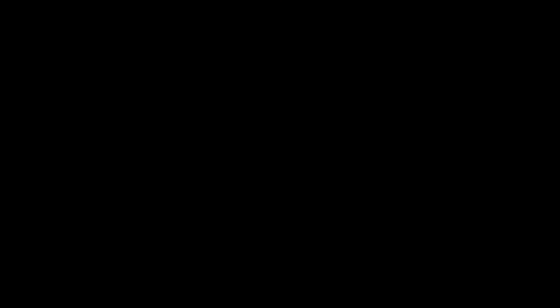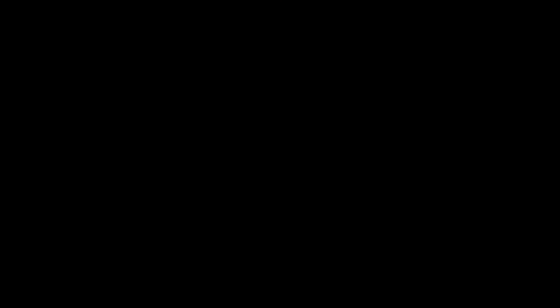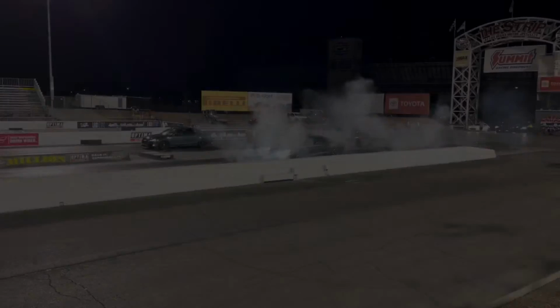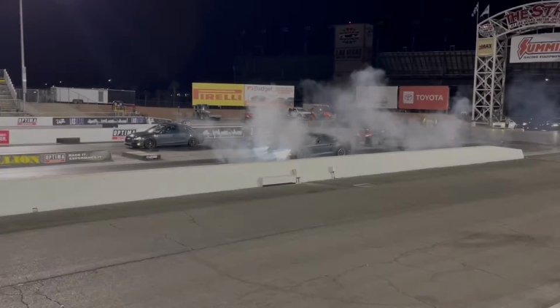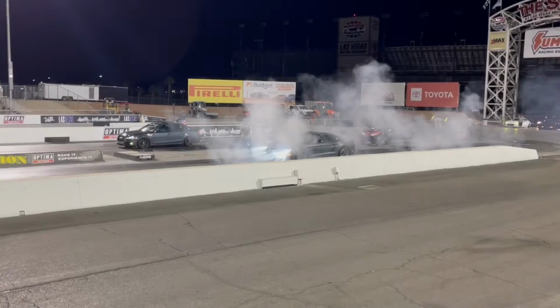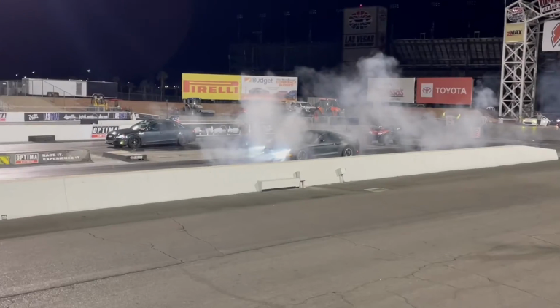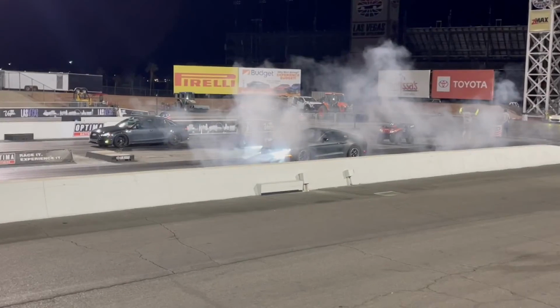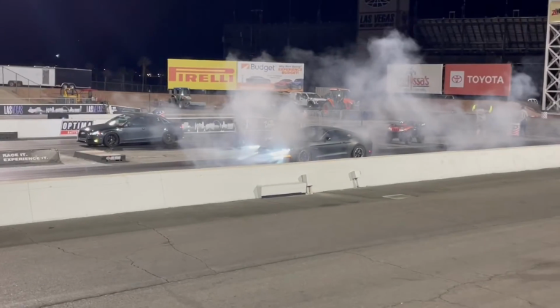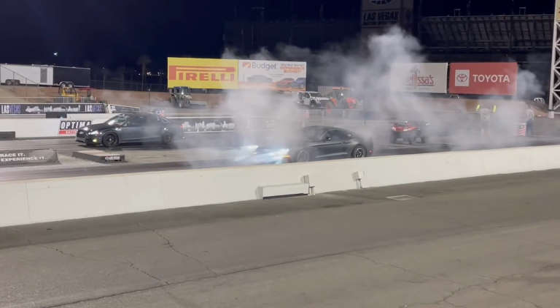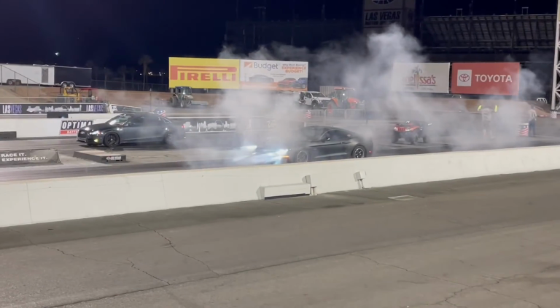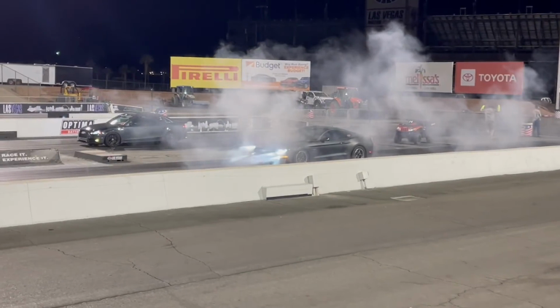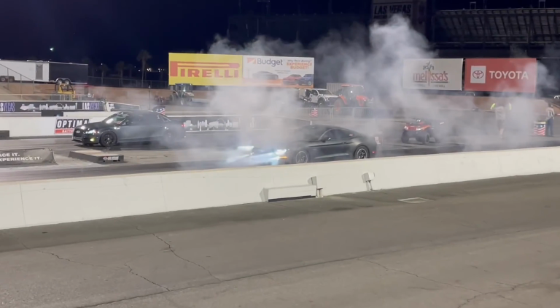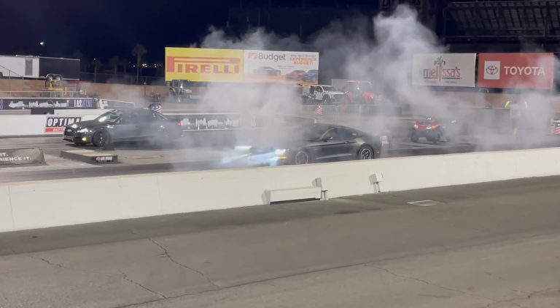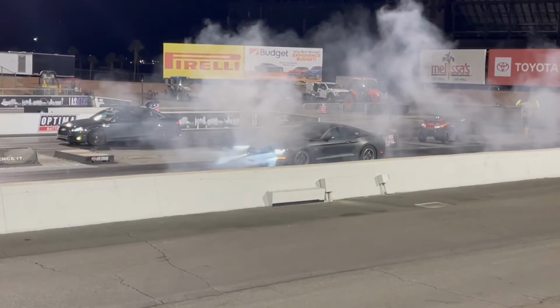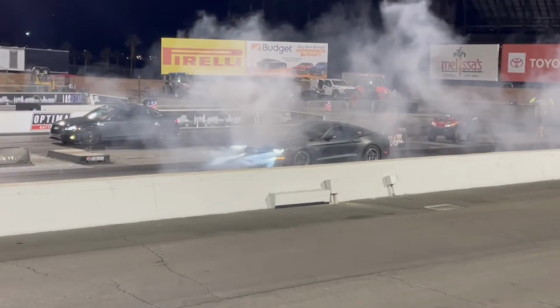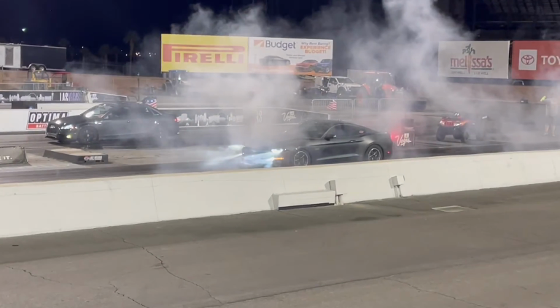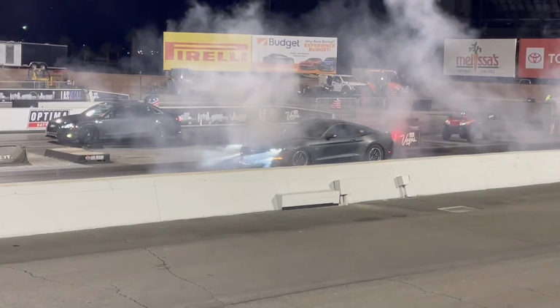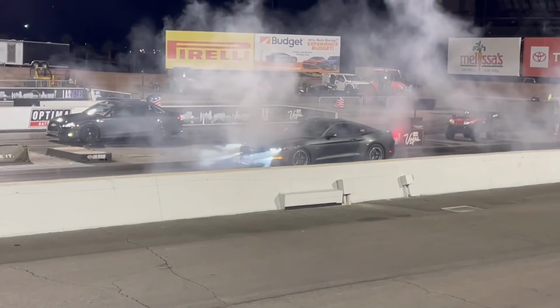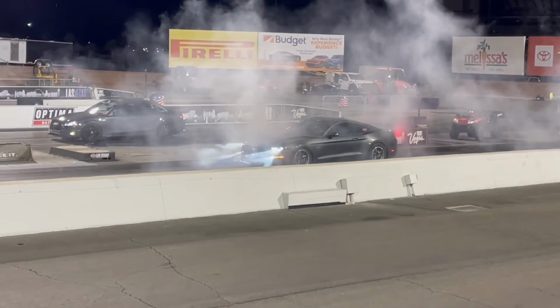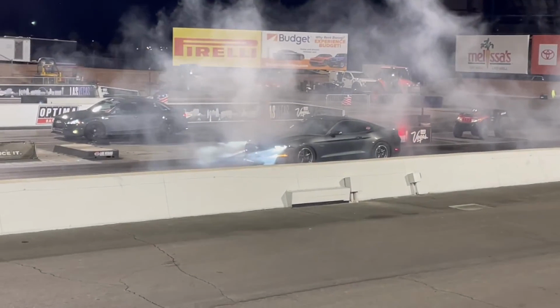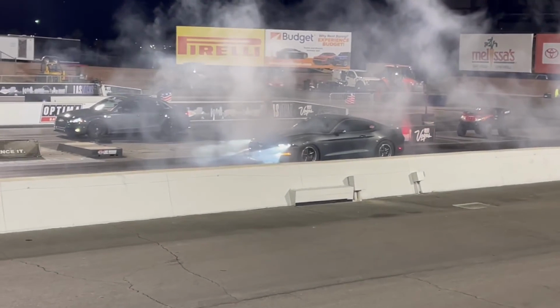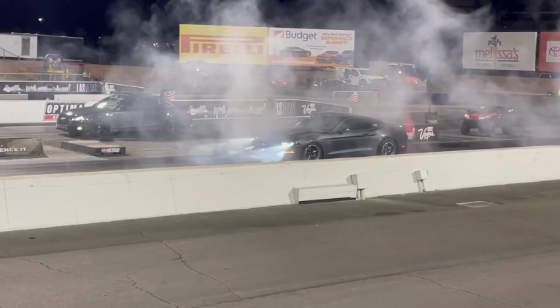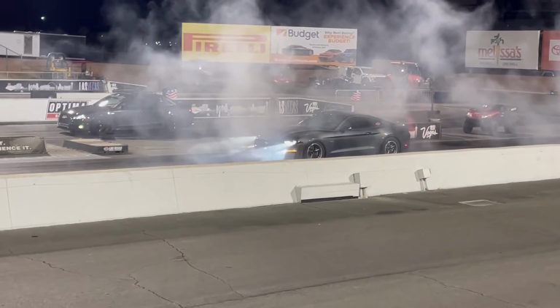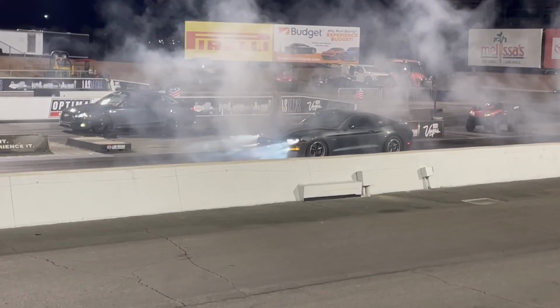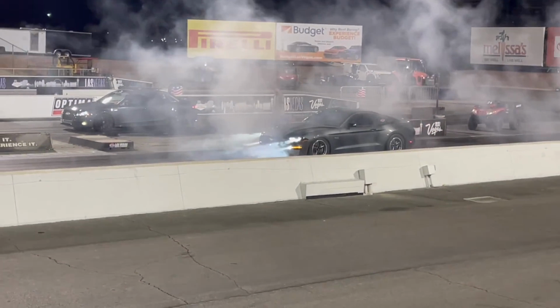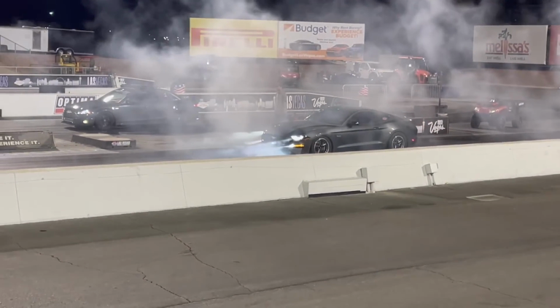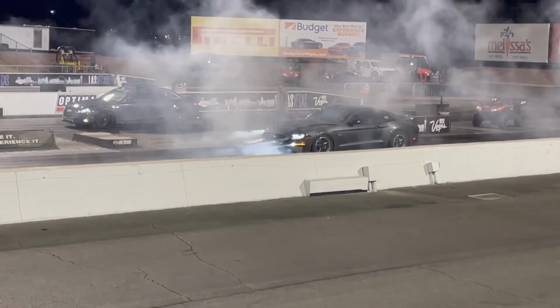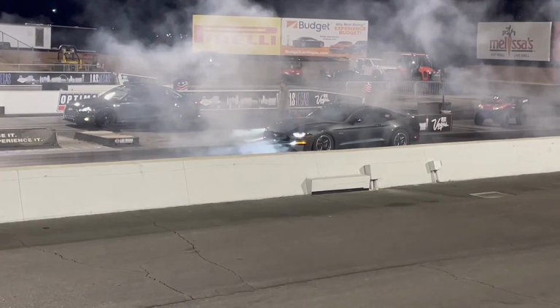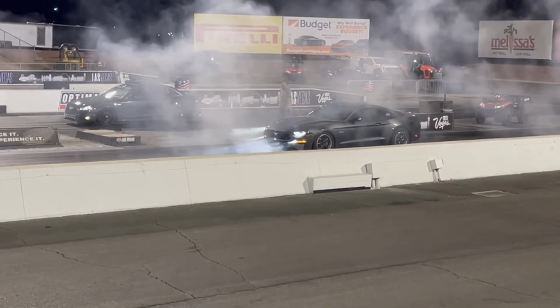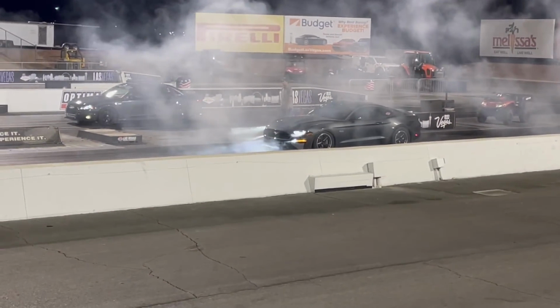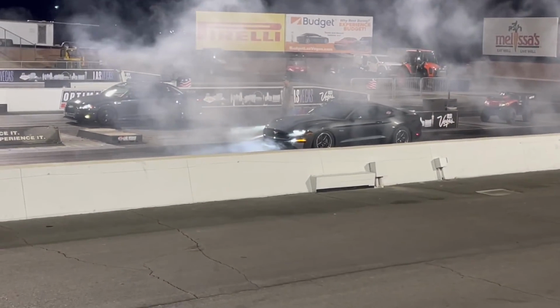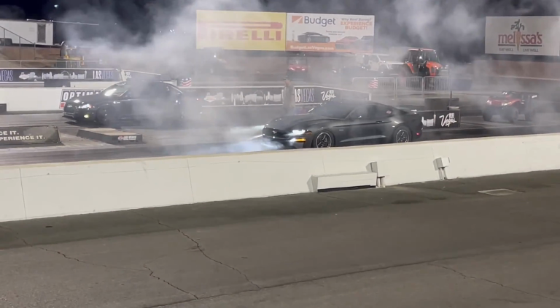Here's the Odin VMP supercharged 10-speed Coyote again.